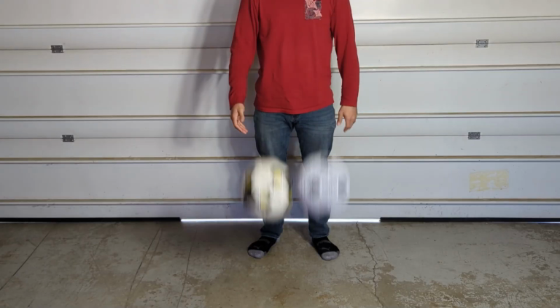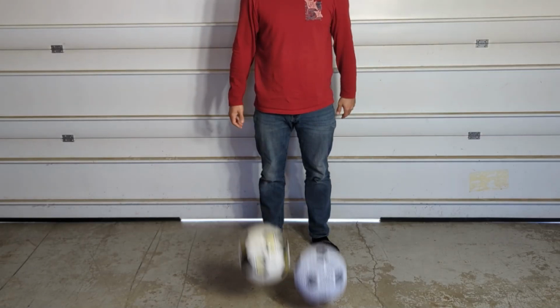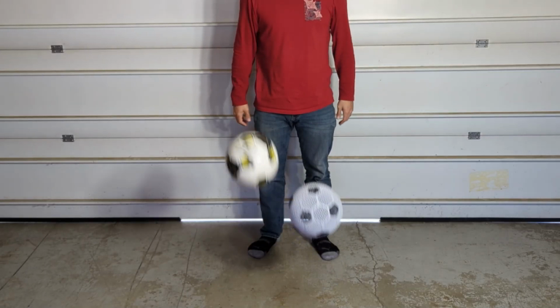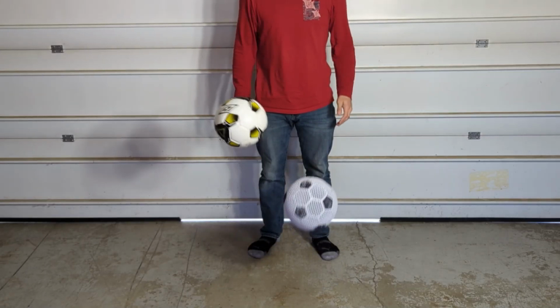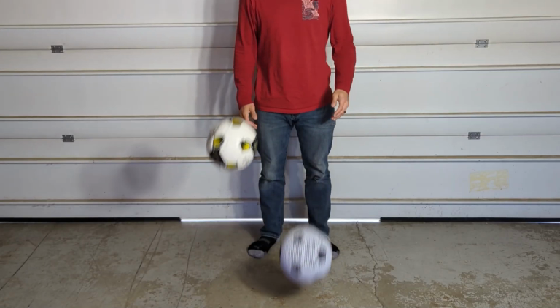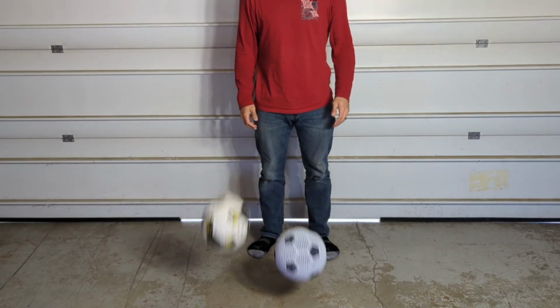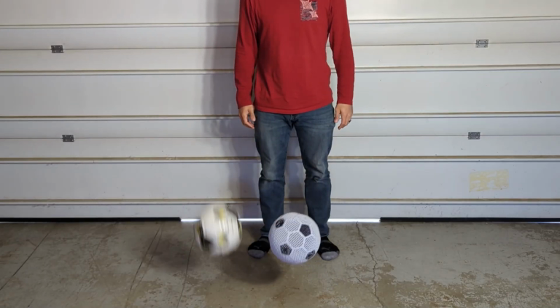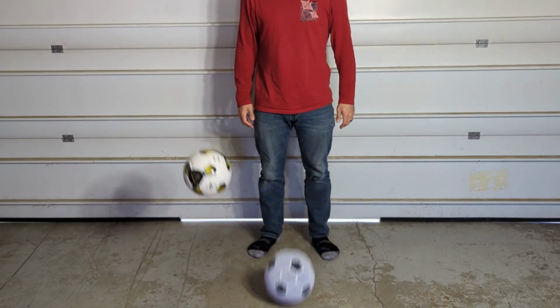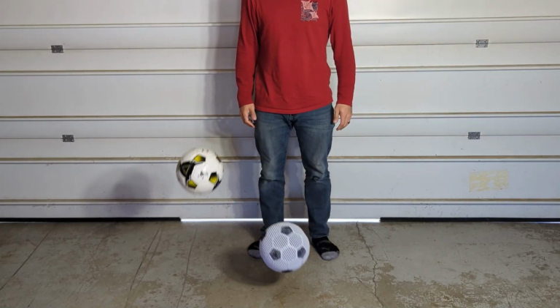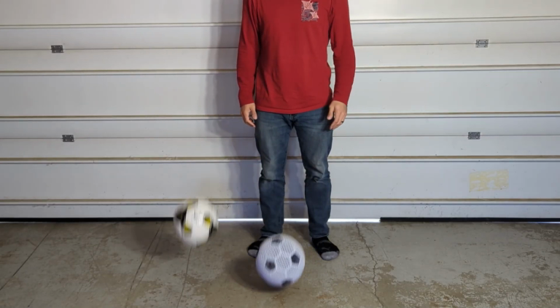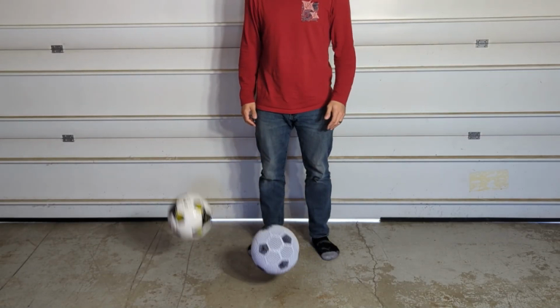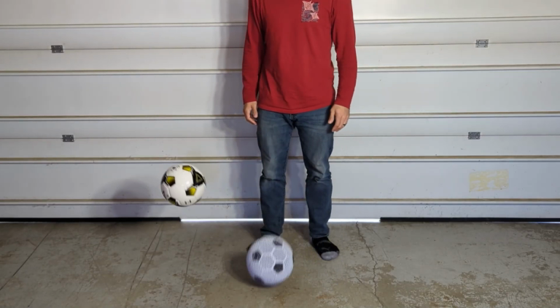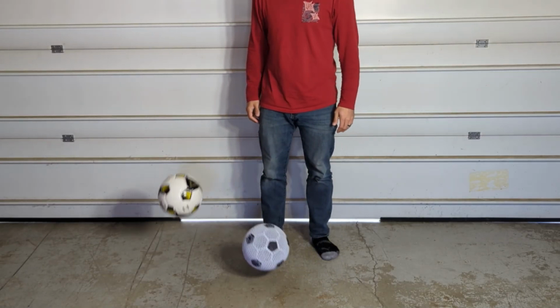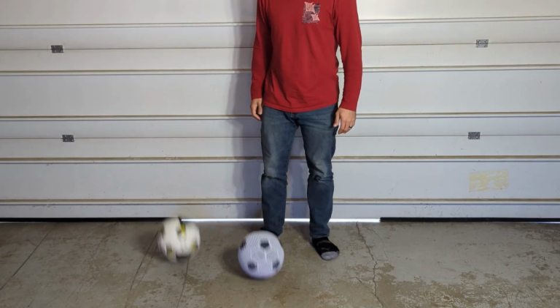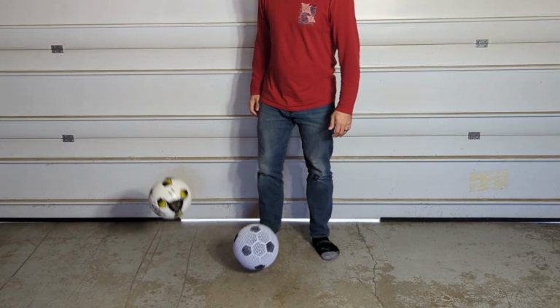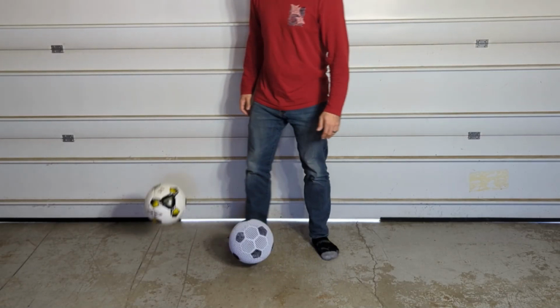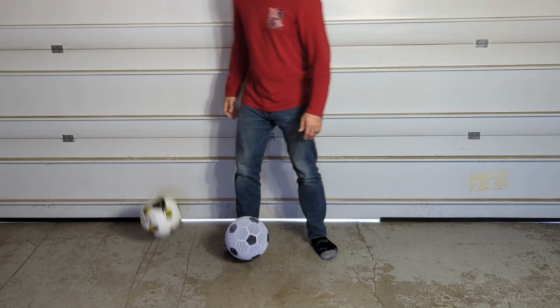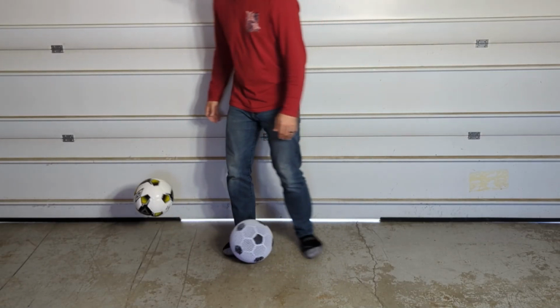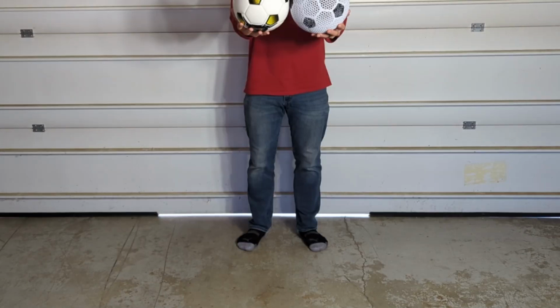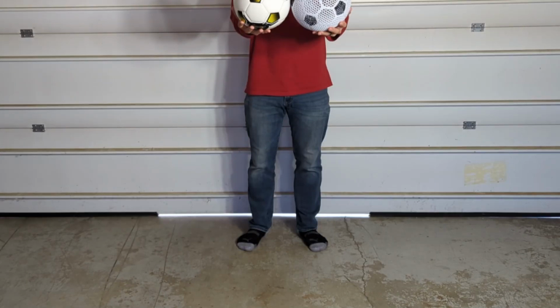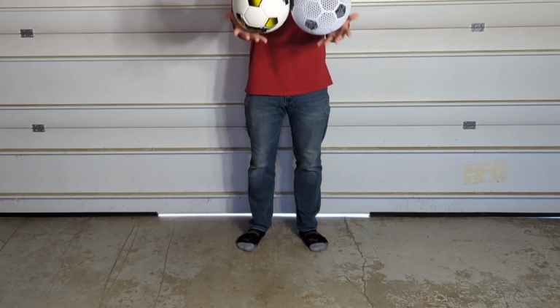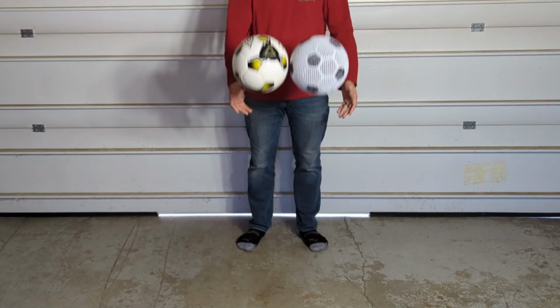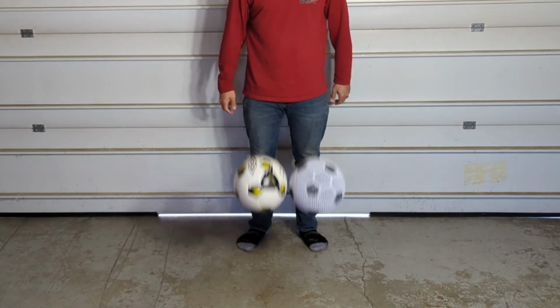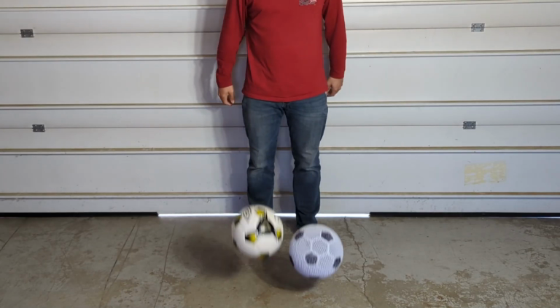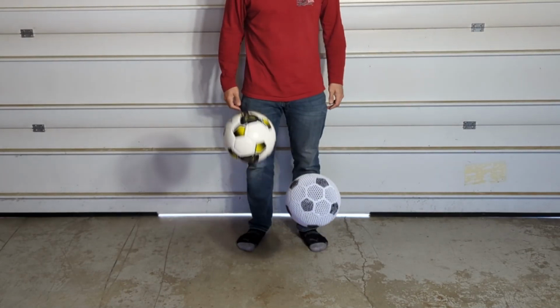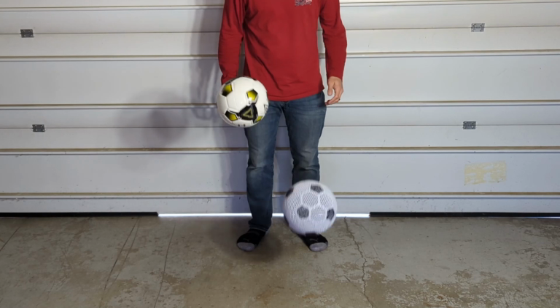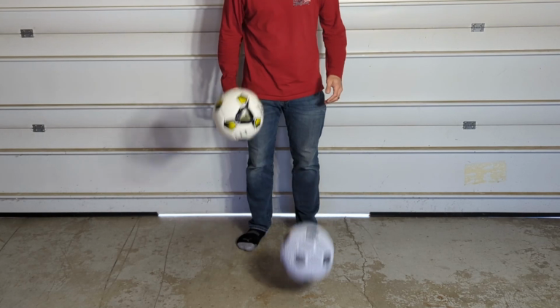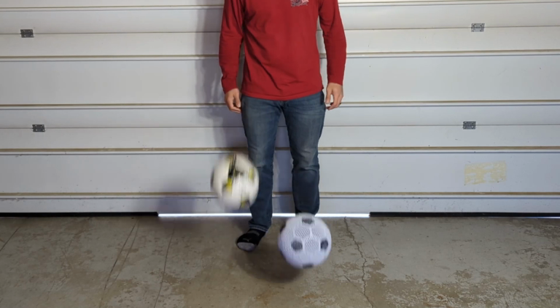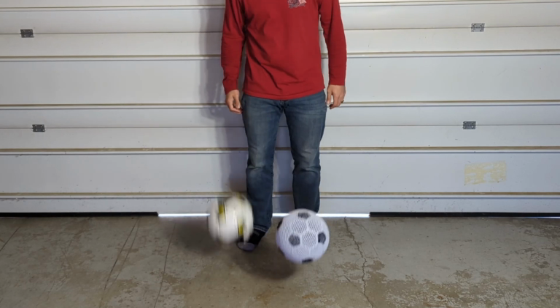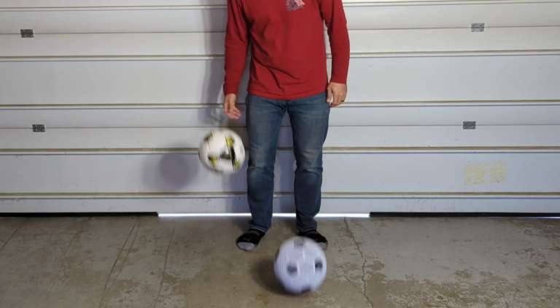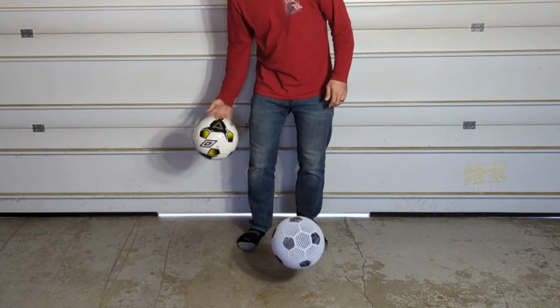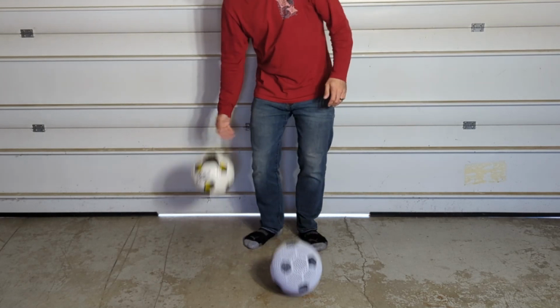Right off the bat, it's very obvious to see that the regular soccer ball bounces a lot better.